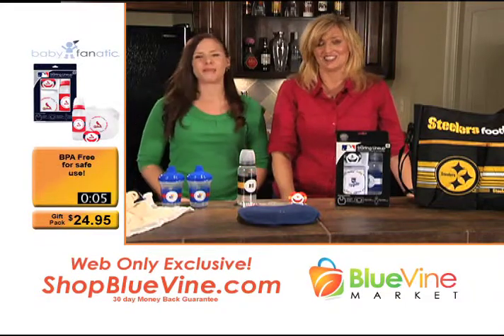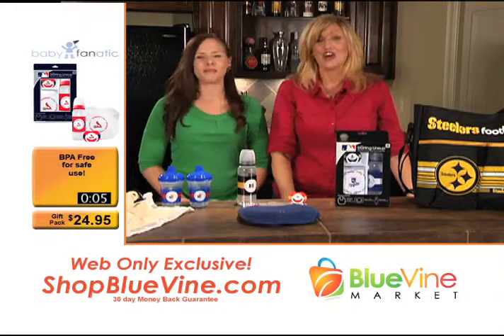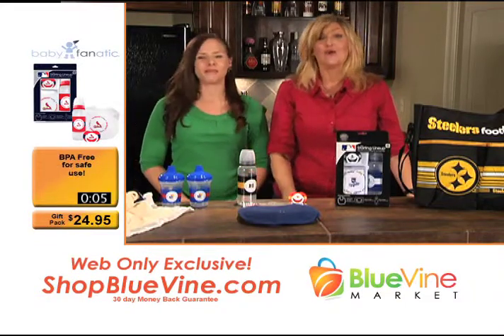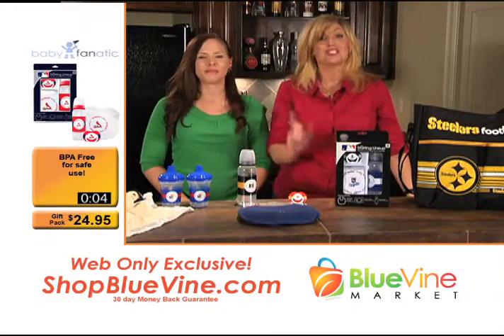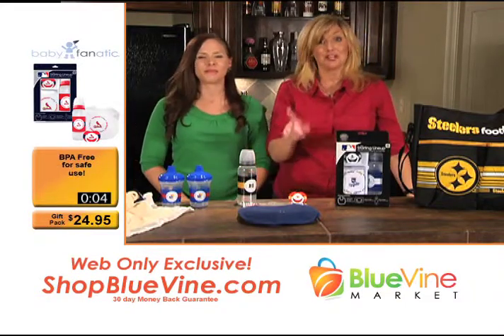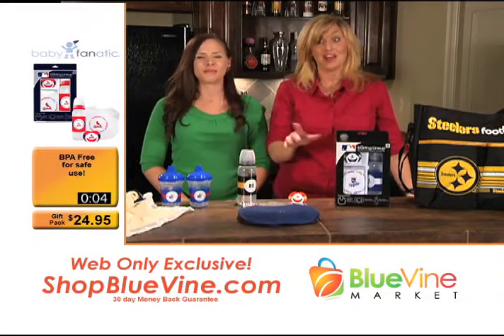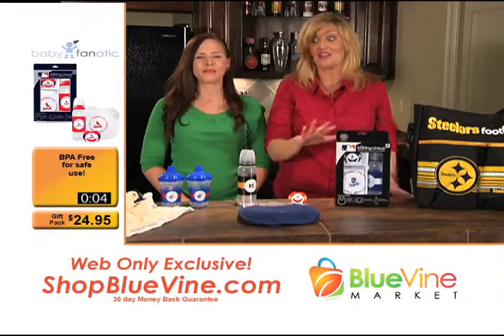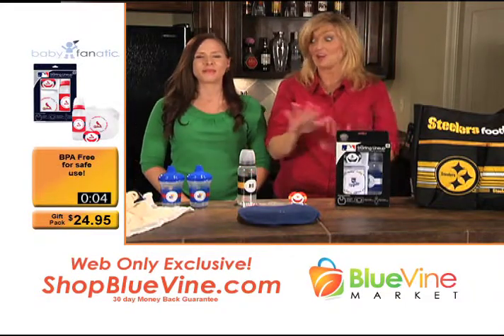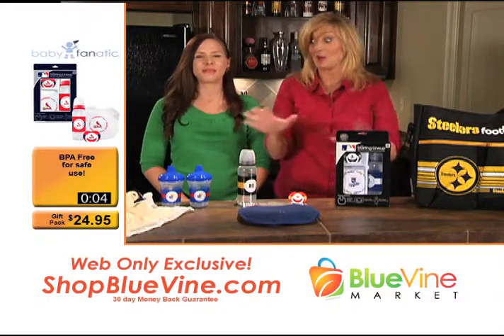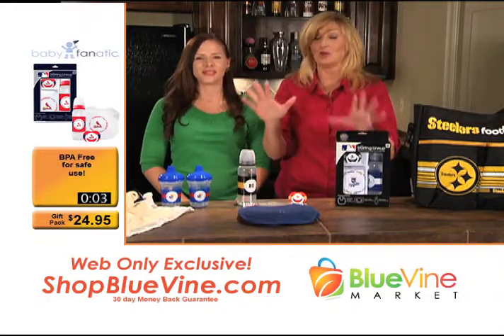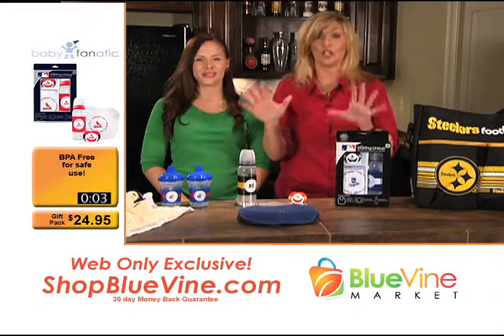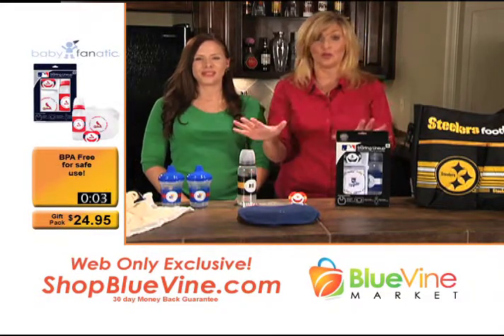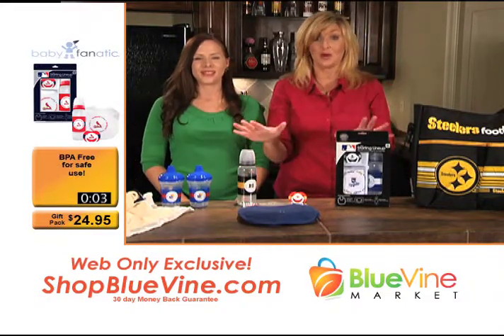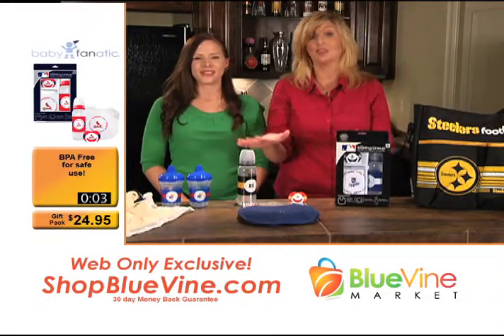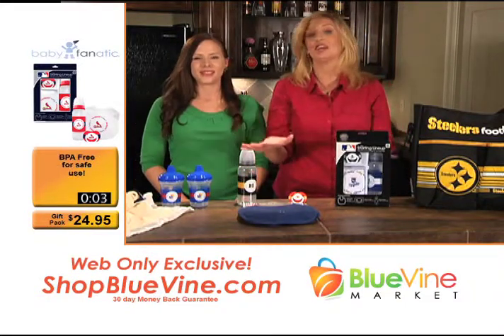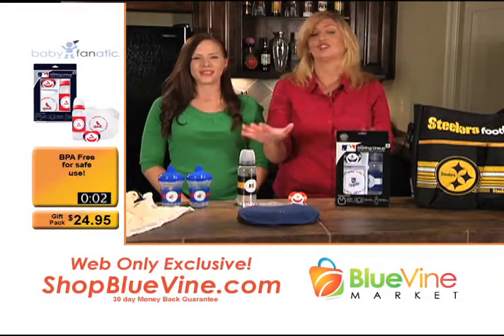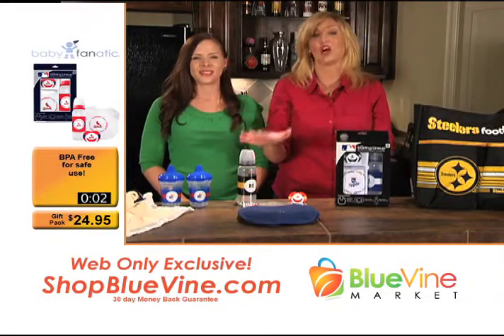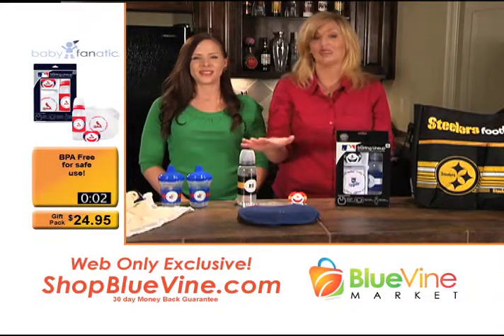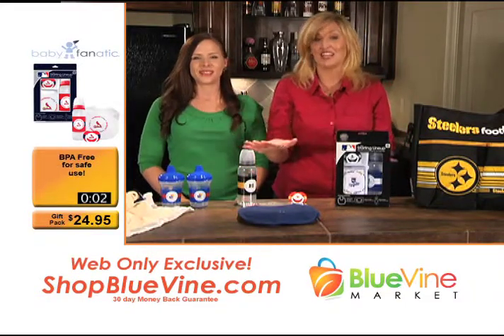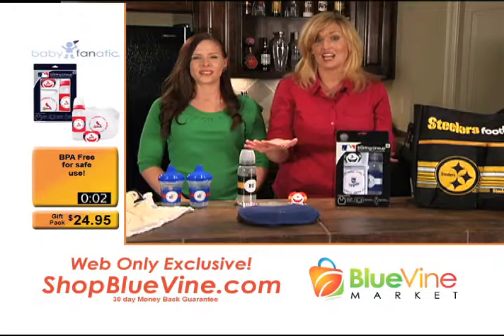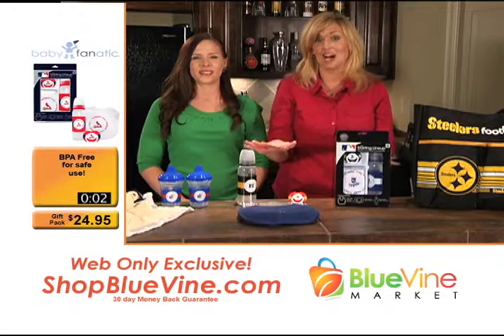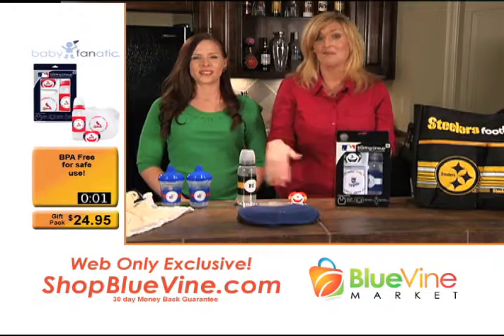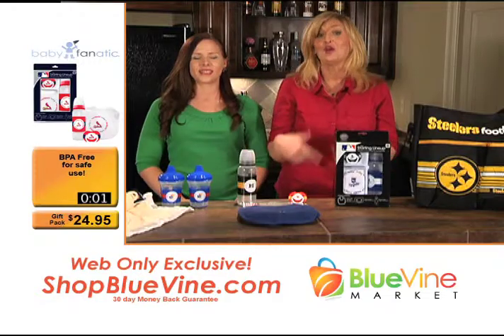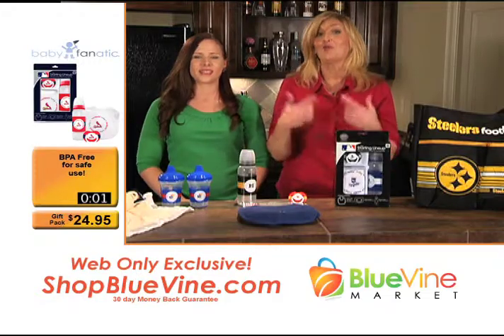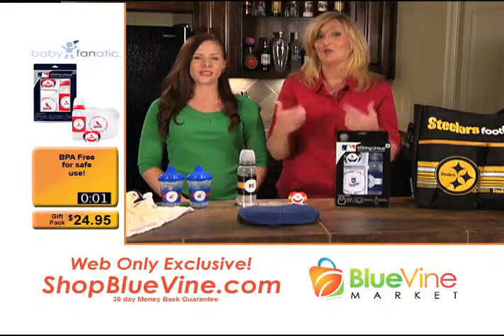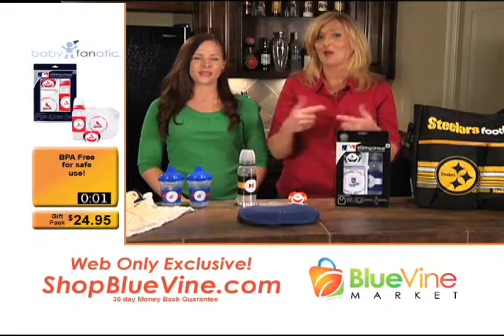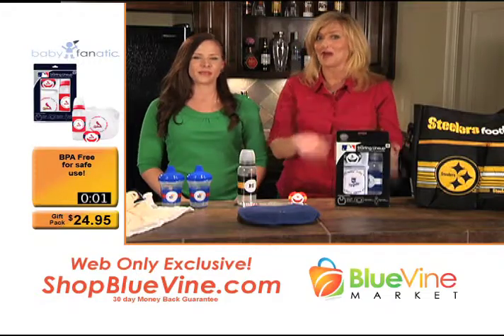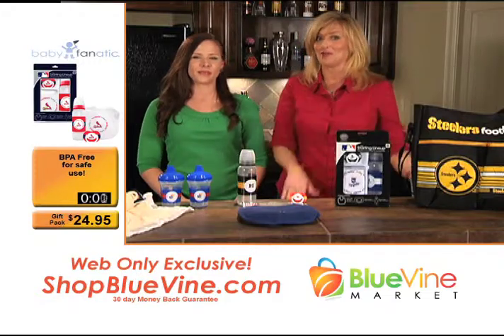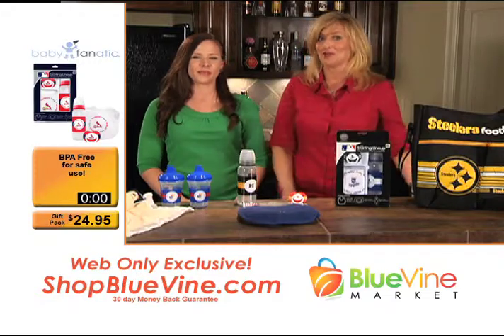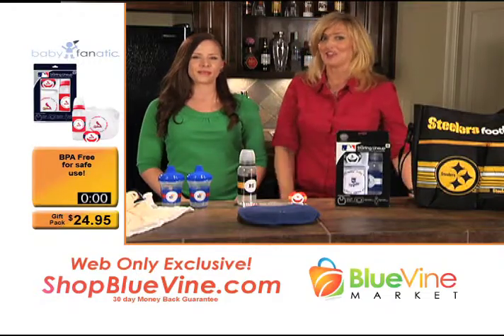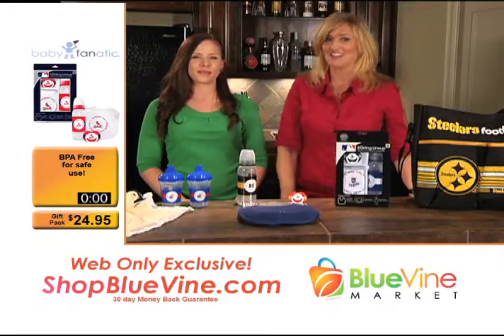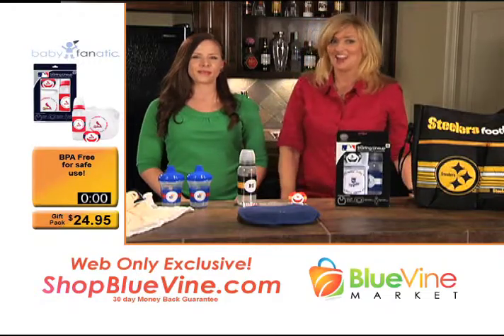Your kids will always be baby fanatics in their sports fanatics gear. These are web-only, so go to shopbluevine.com. We'll be right back with more great stuff.